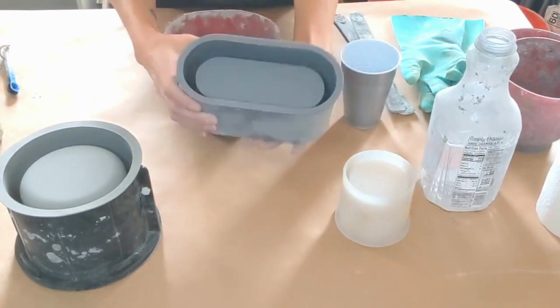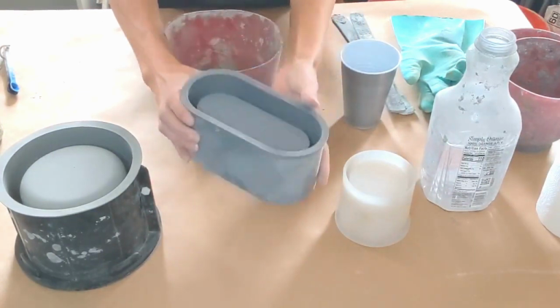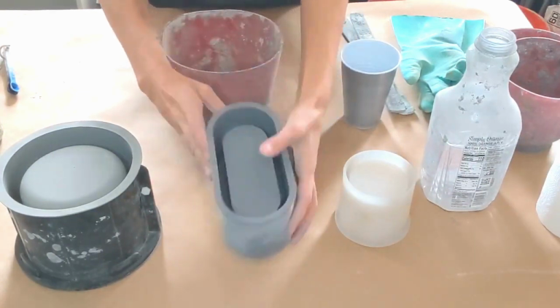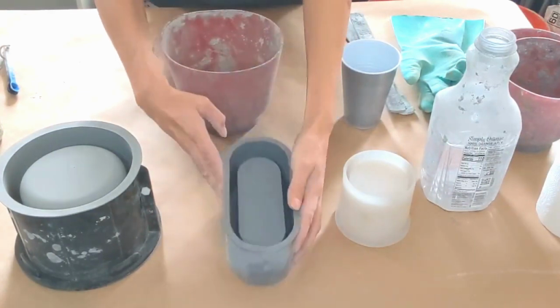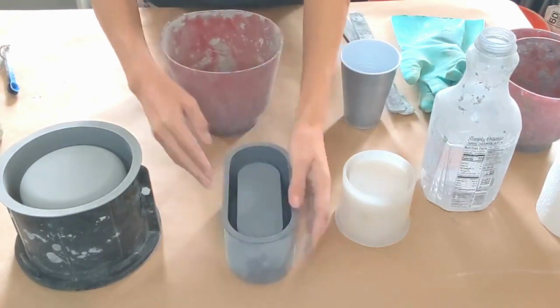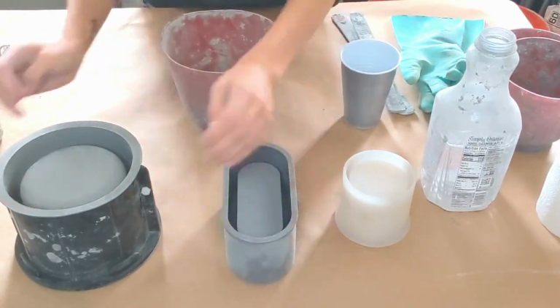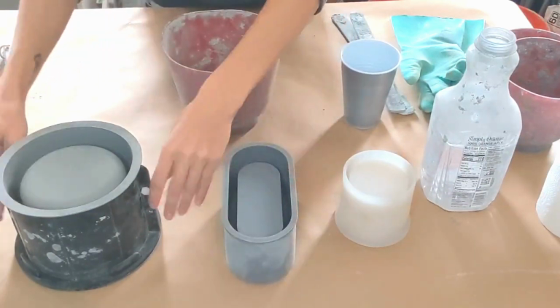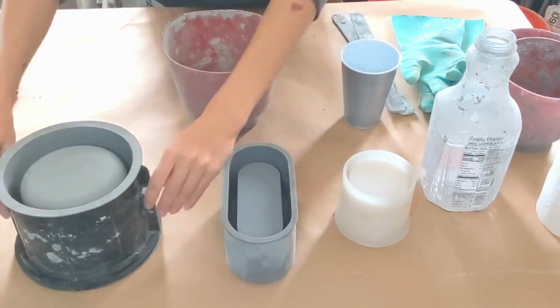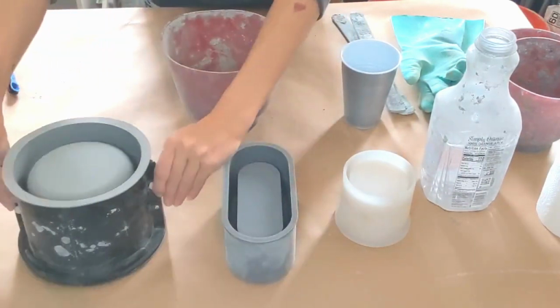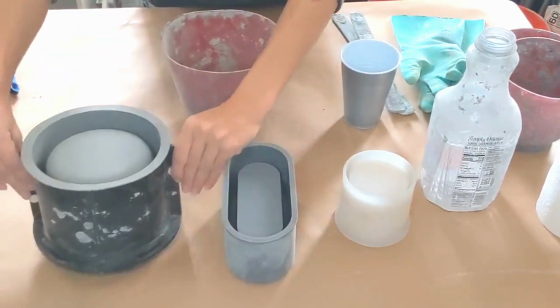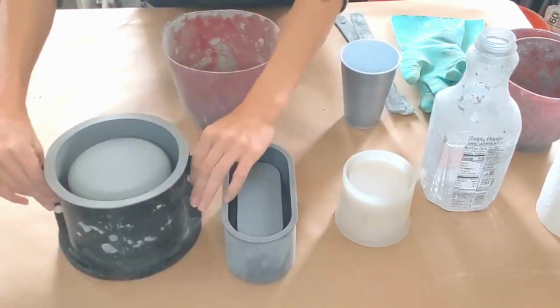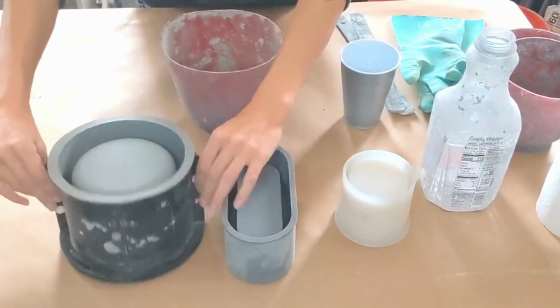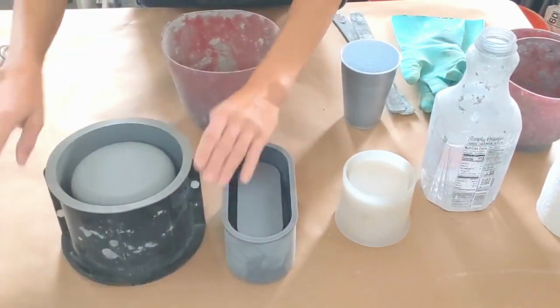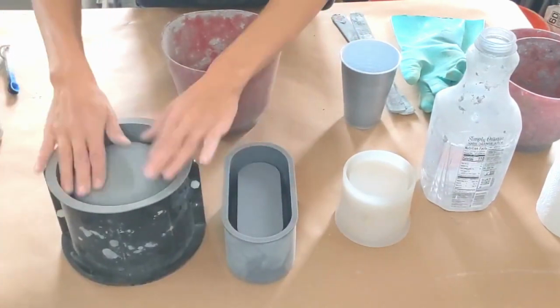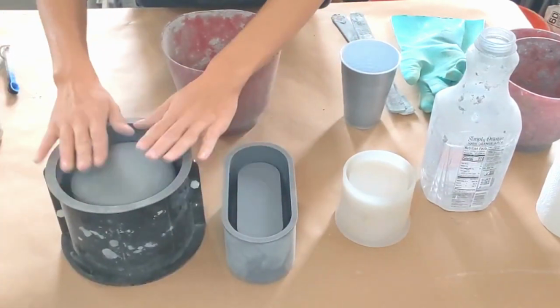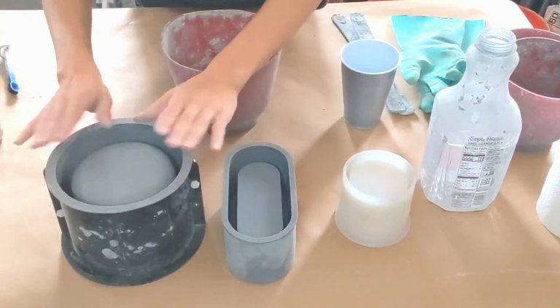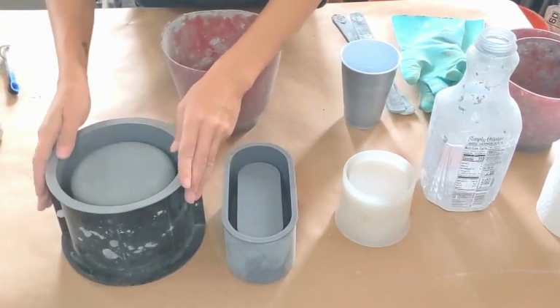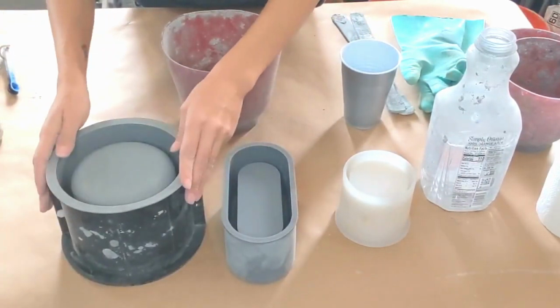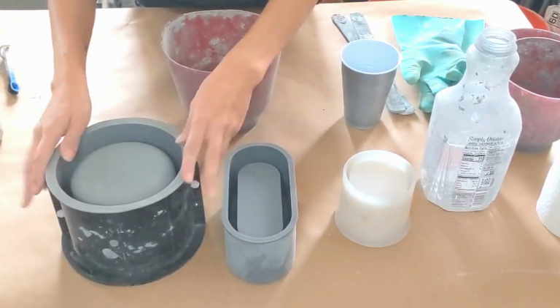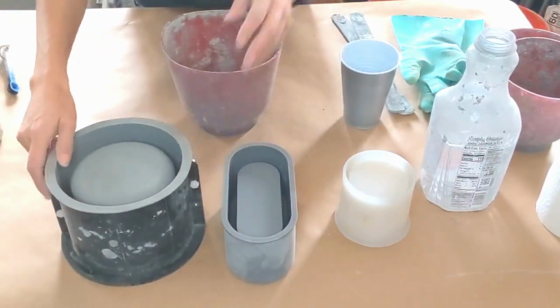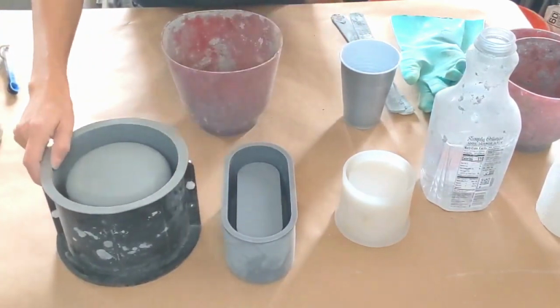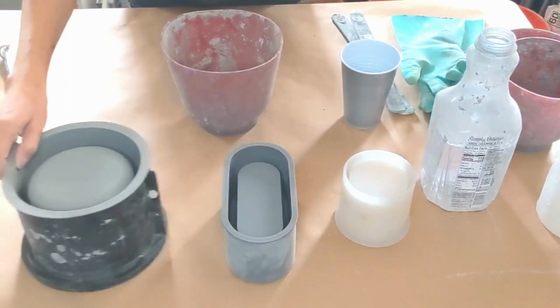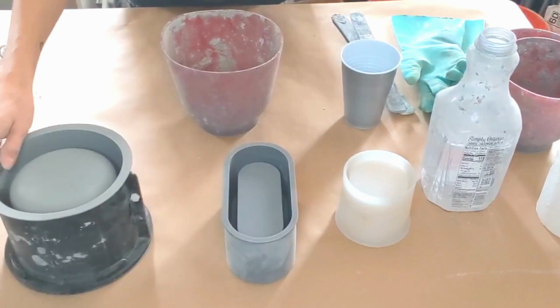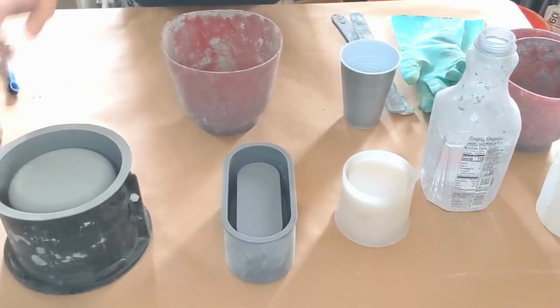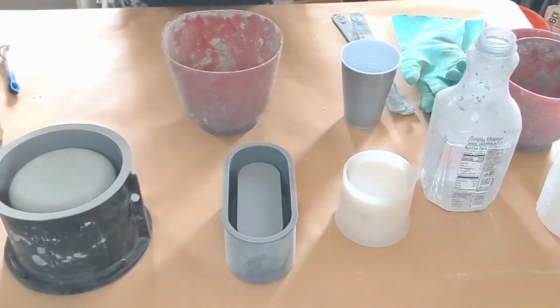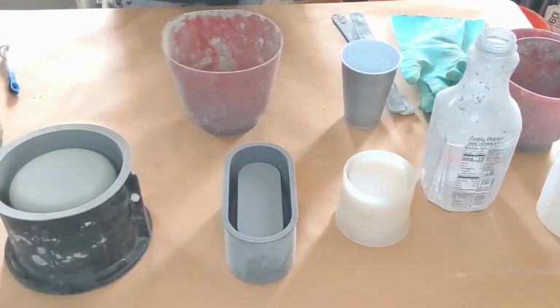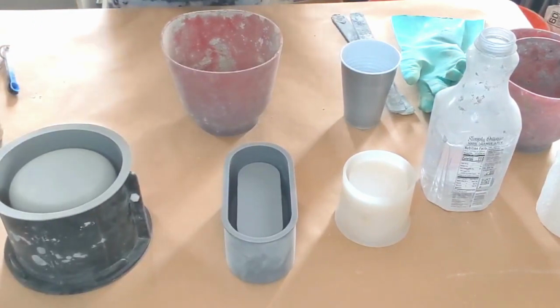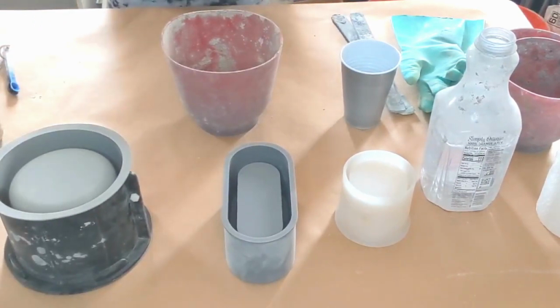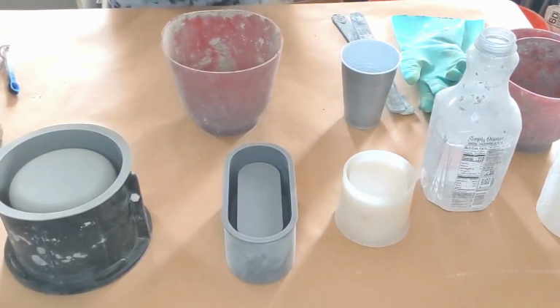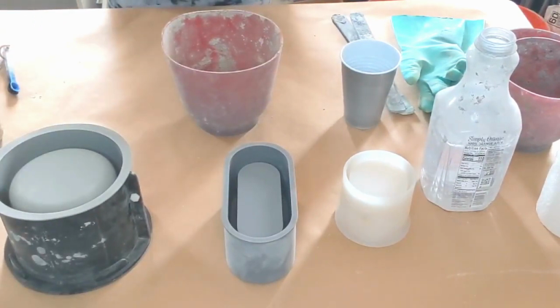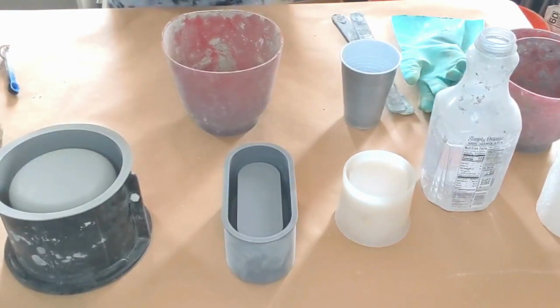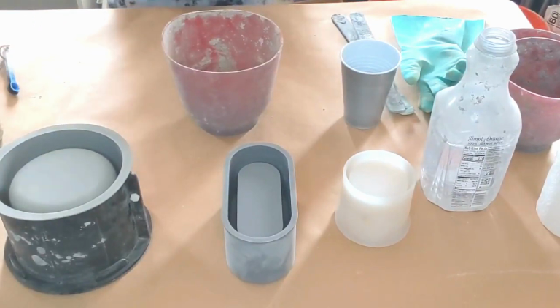This is the cylinder mold that holds nine ounces, the oval mold that holds 12, and the large mold that holds 35. All bought on Amazon.